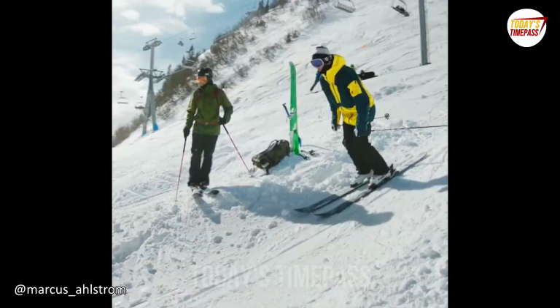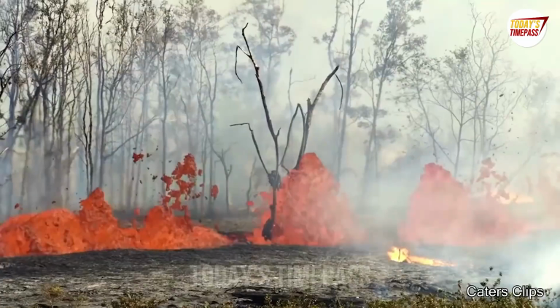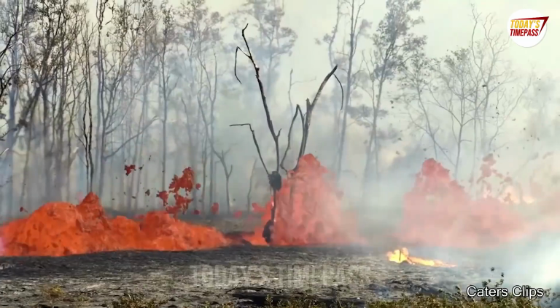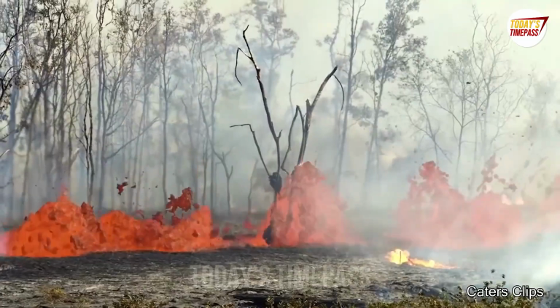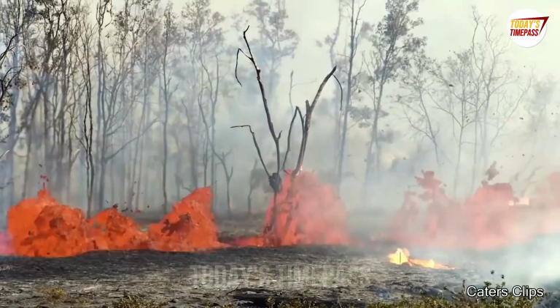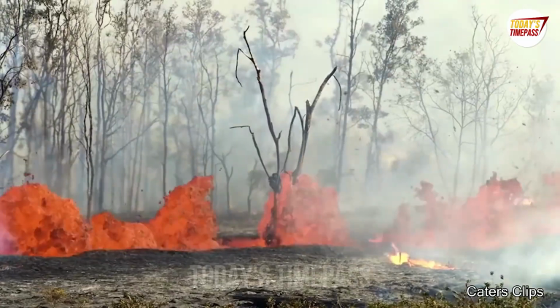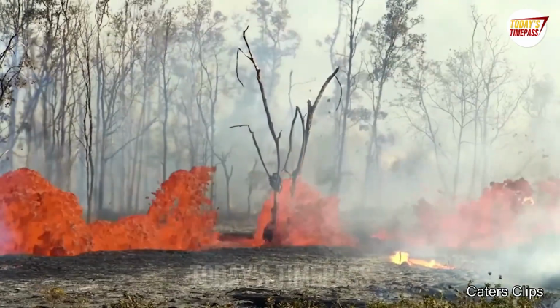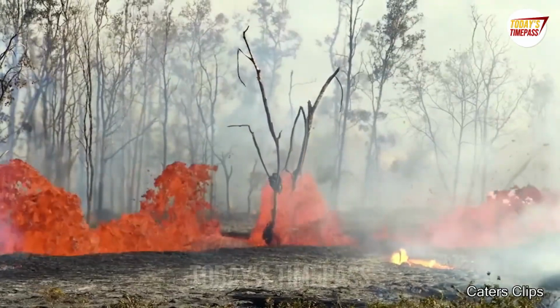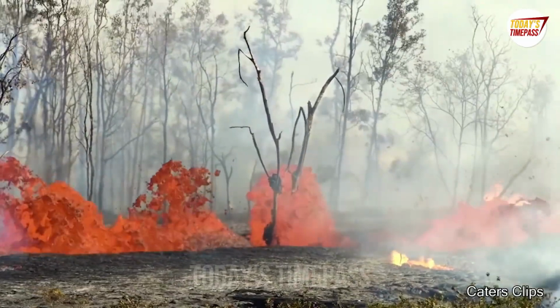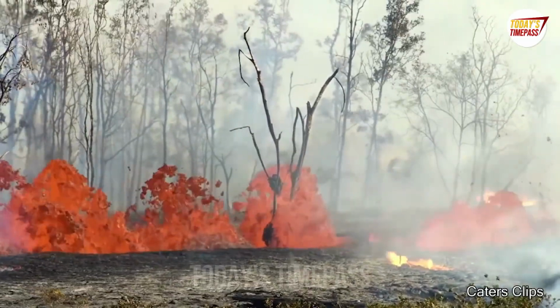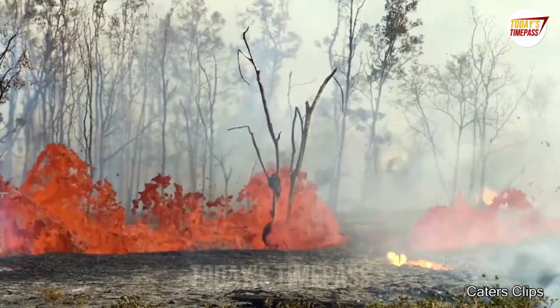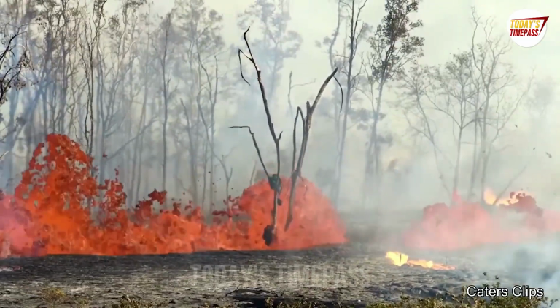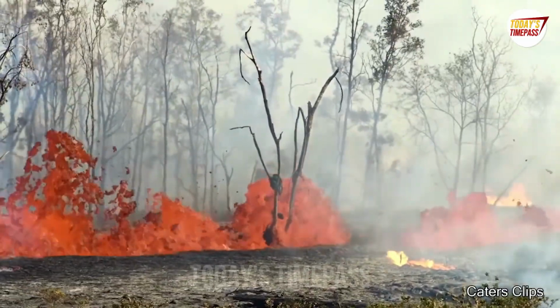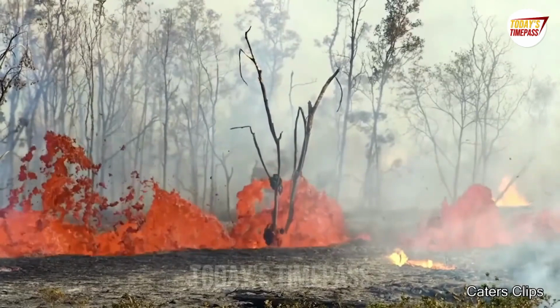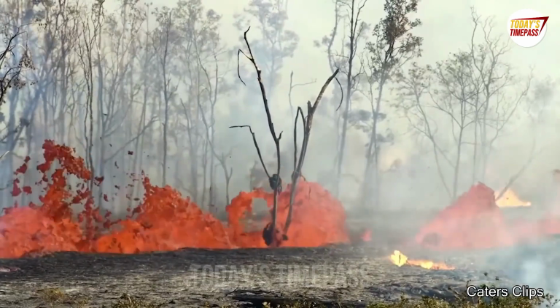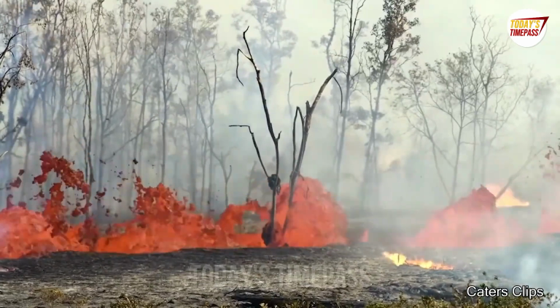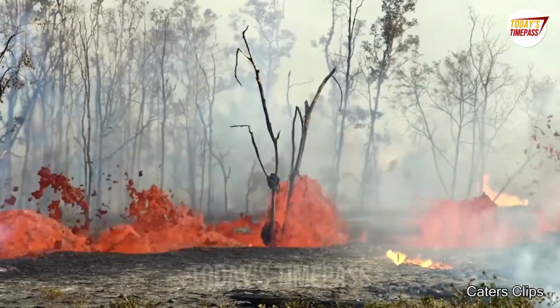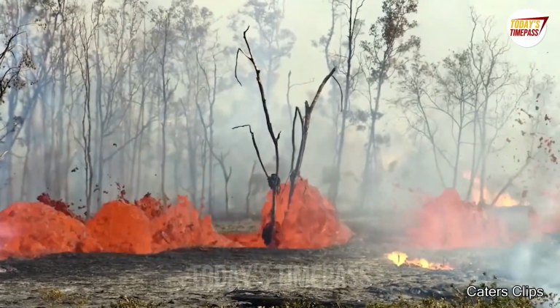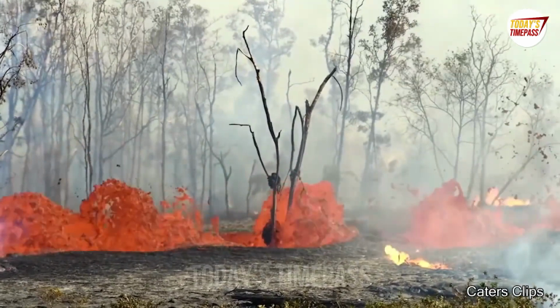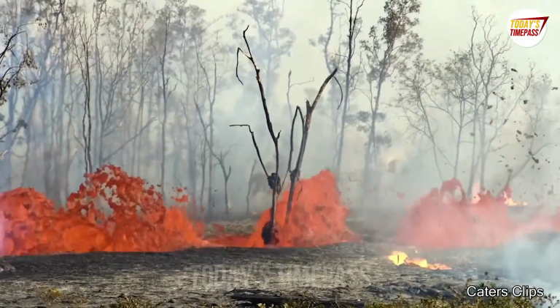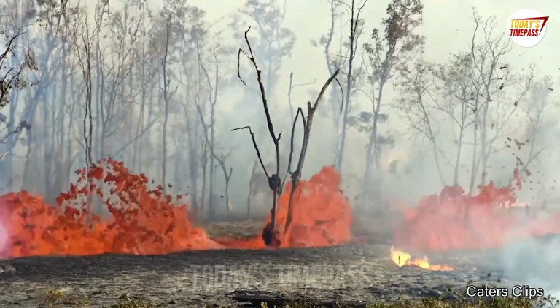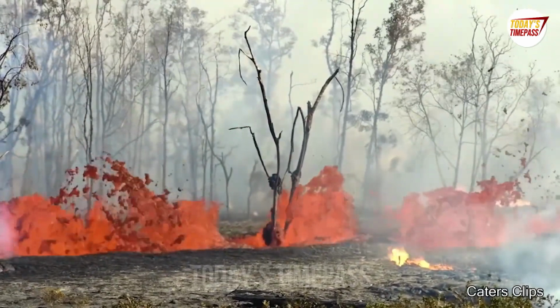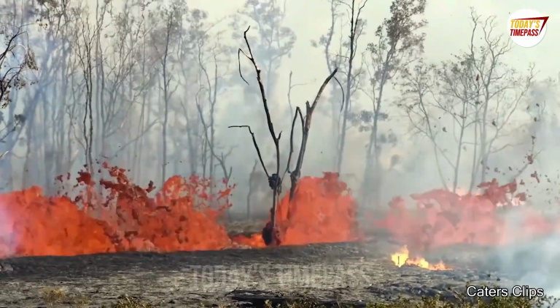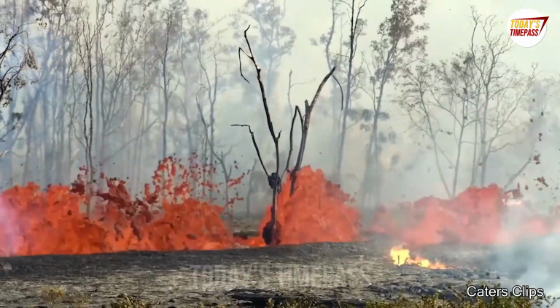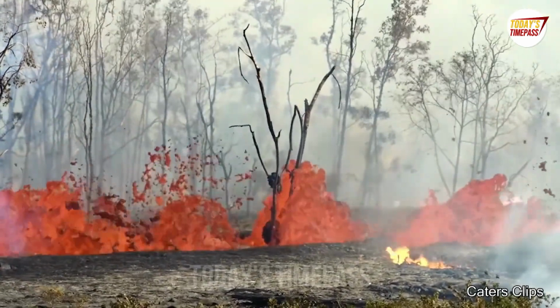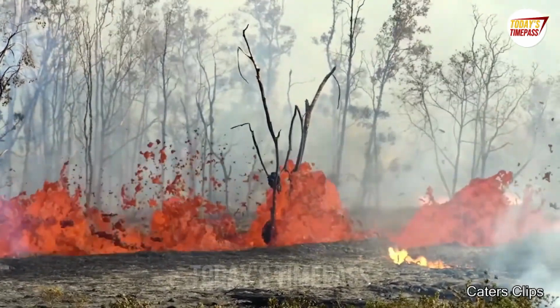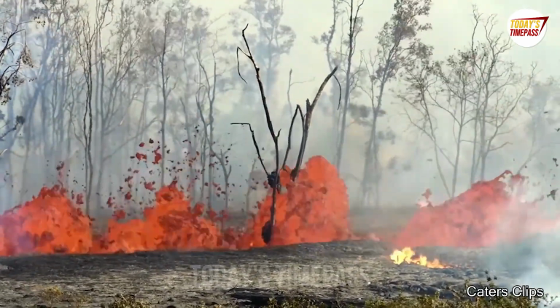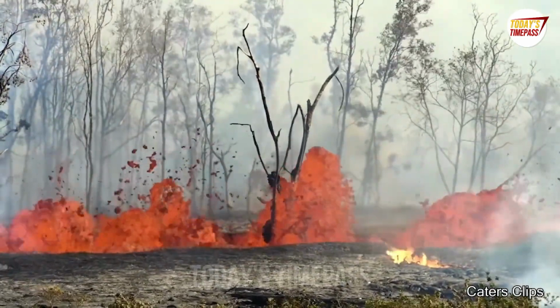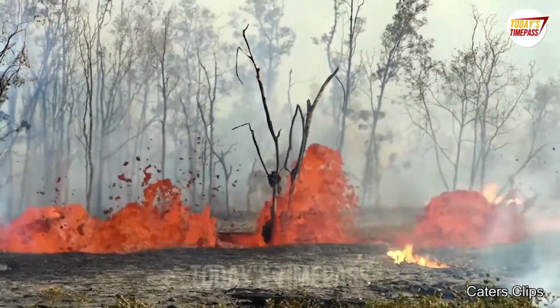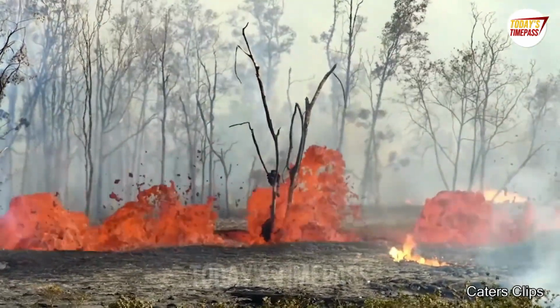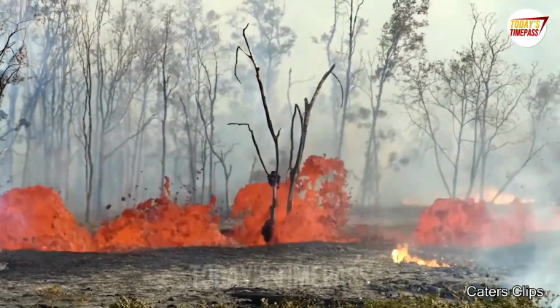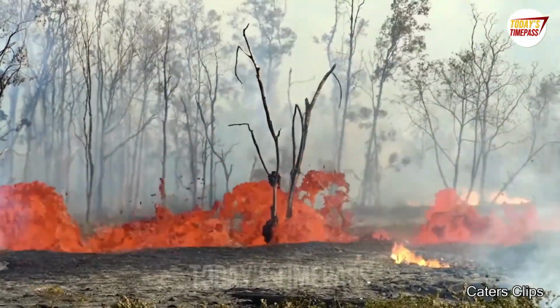A few months ago, a photographer captured a river of lava running straight through the roads of Hawaii.